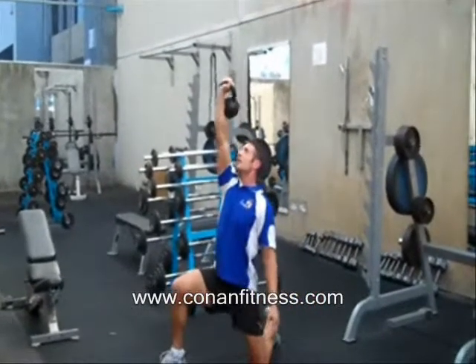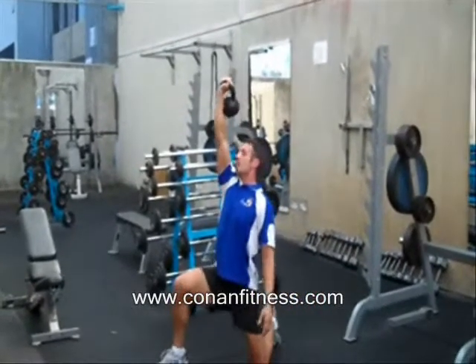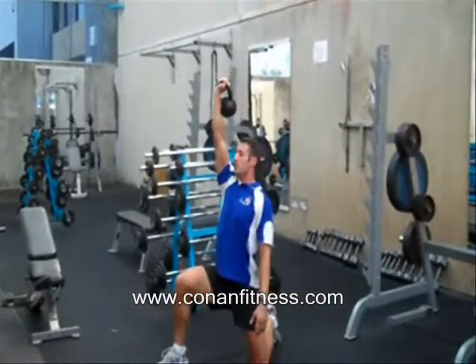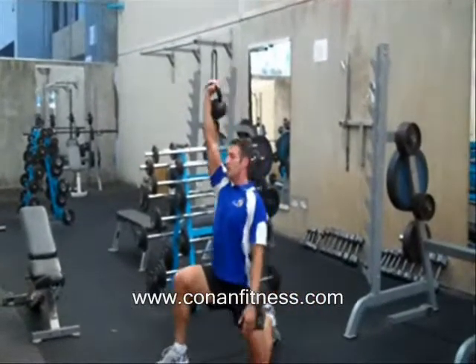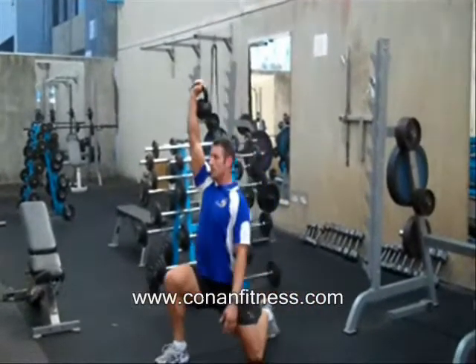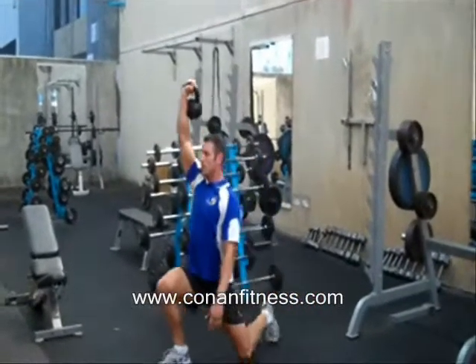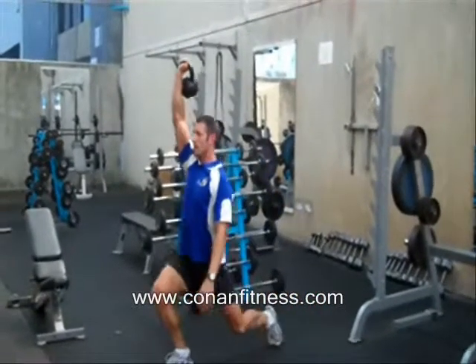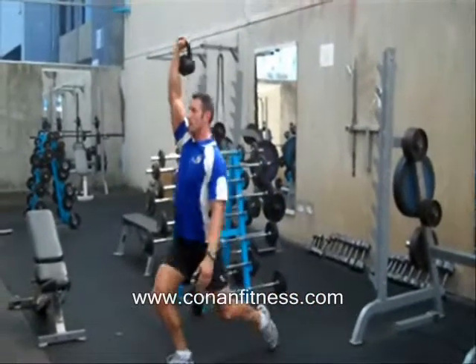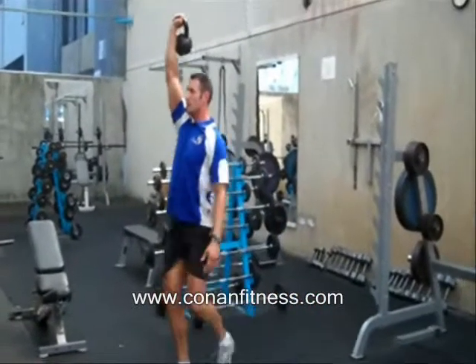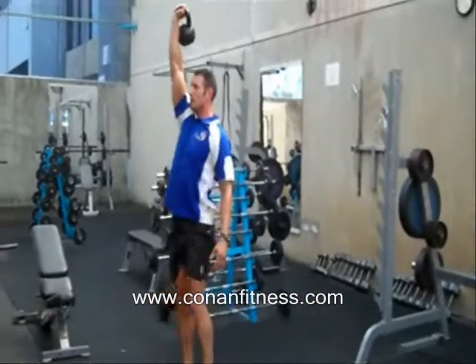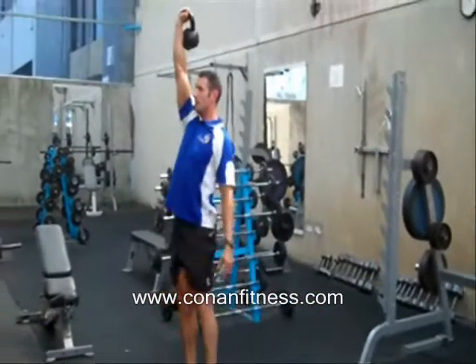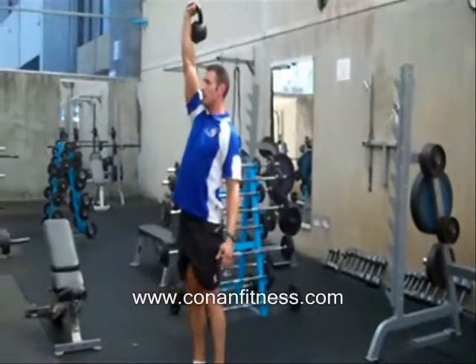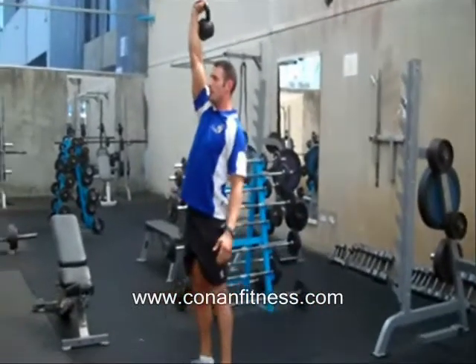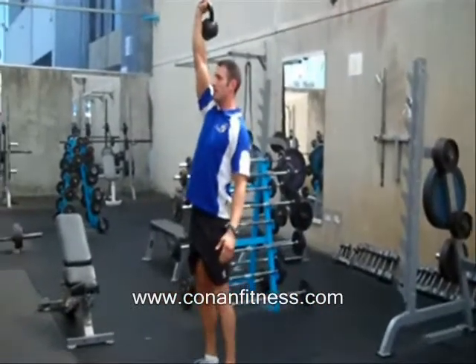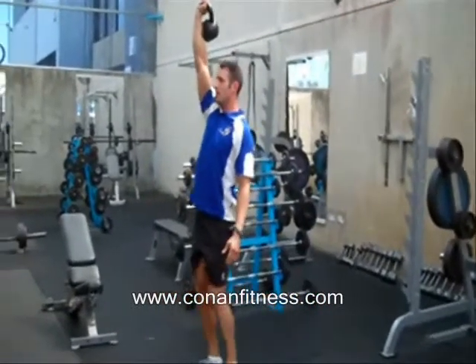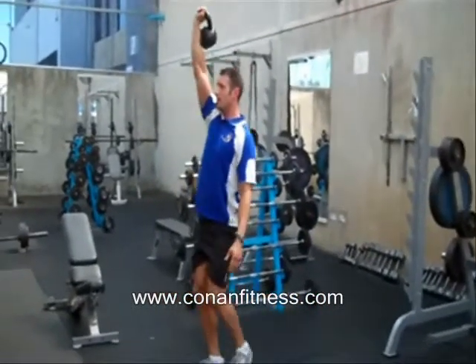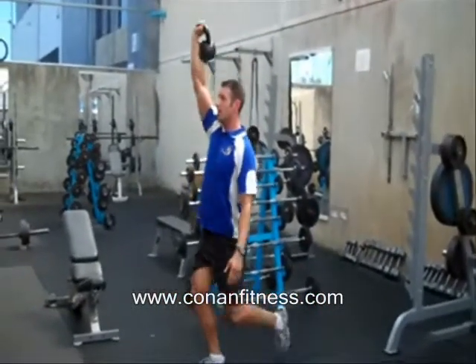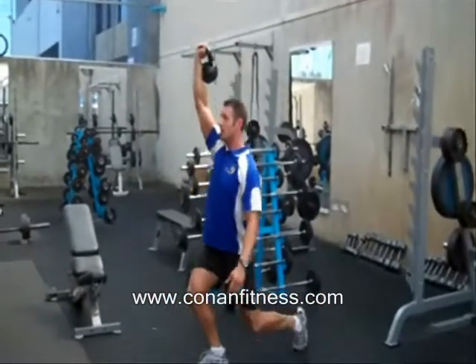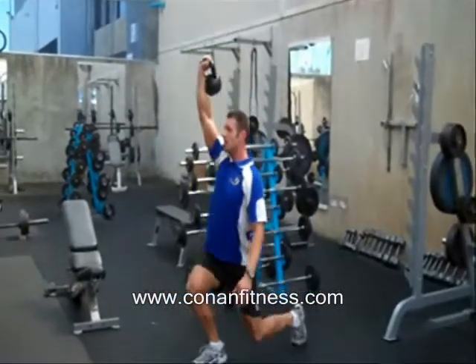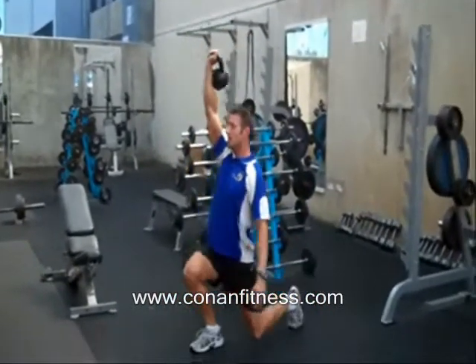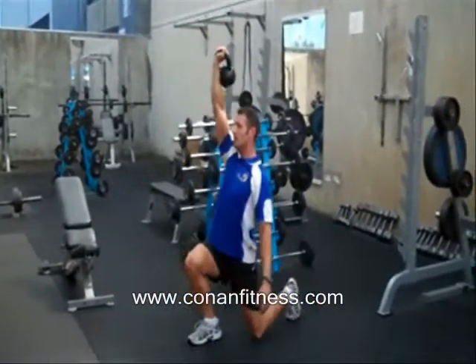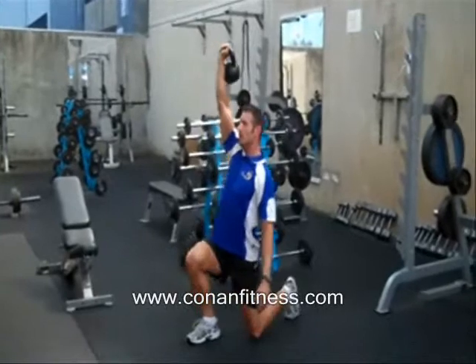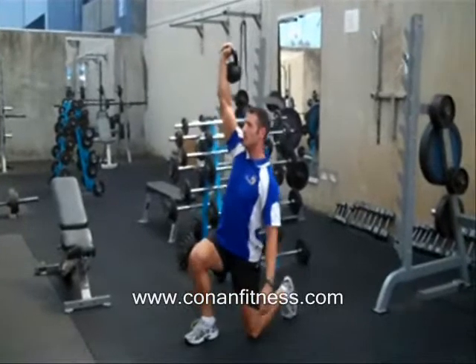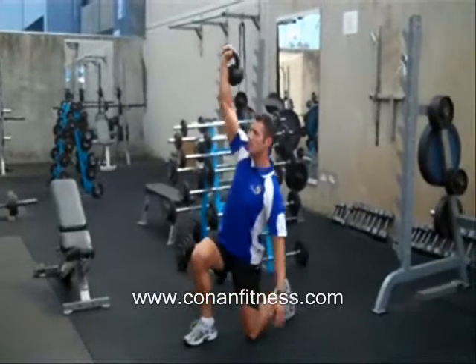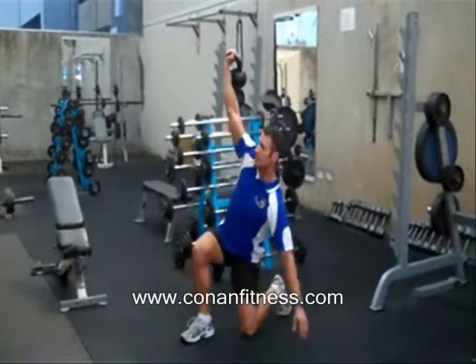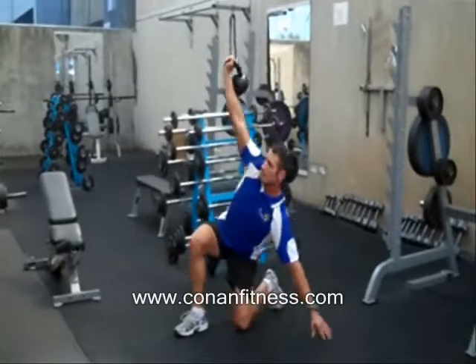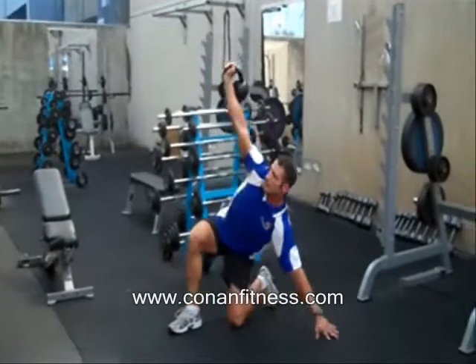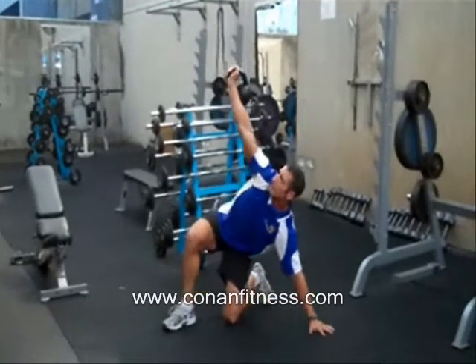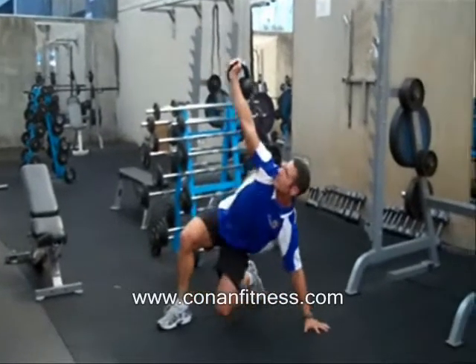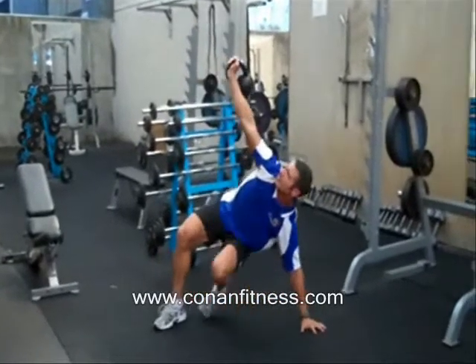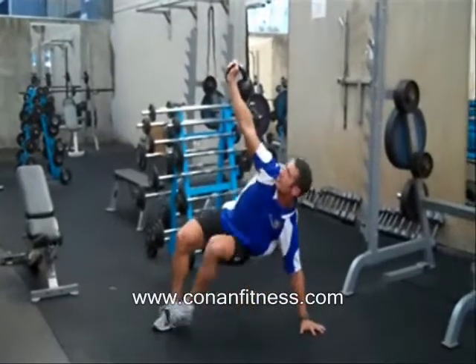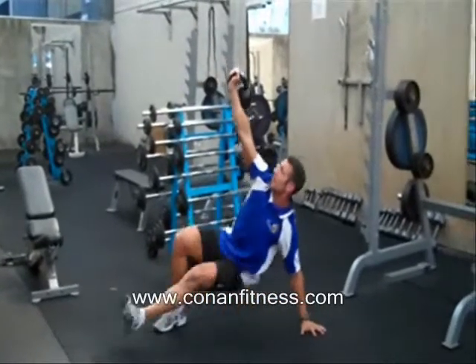Again, controlling down, keeping the arm vertical, throwing the left leg through and down onto the shoulders.